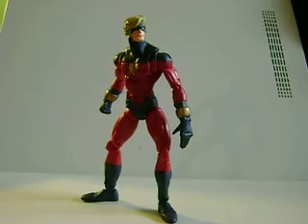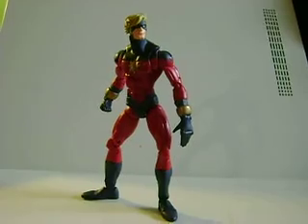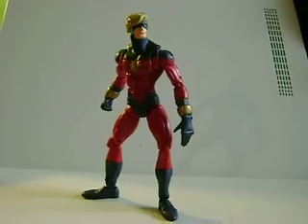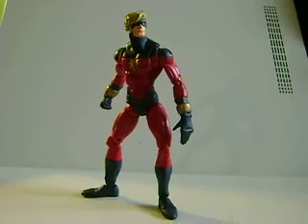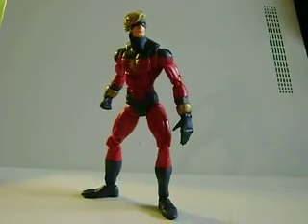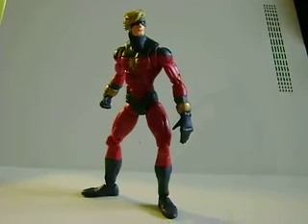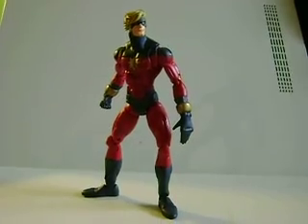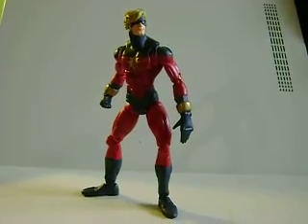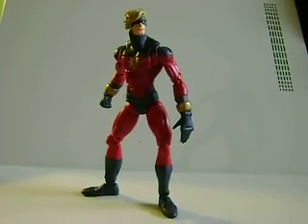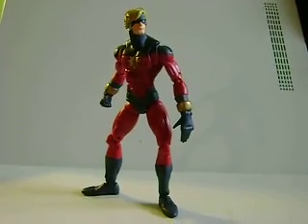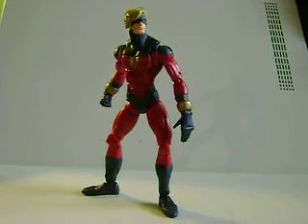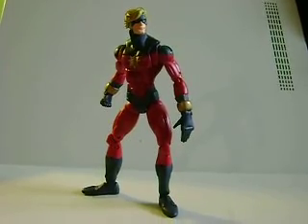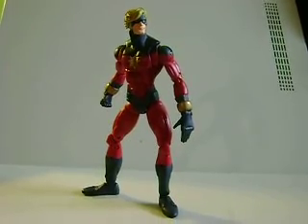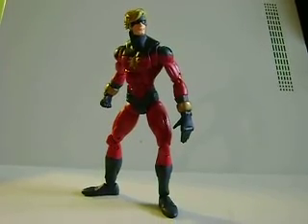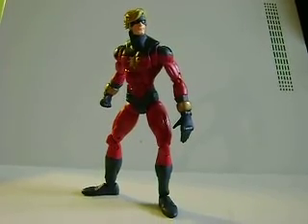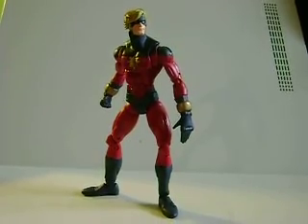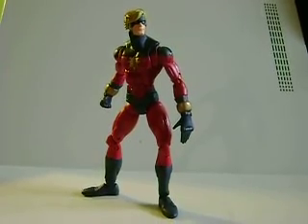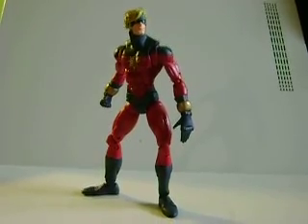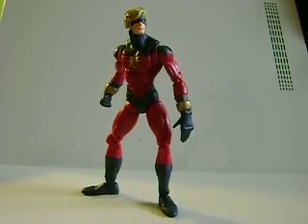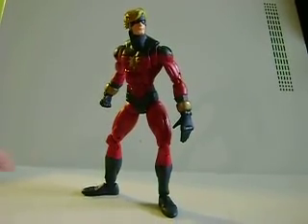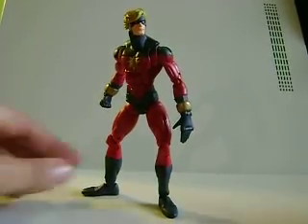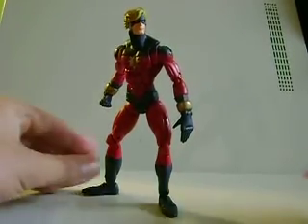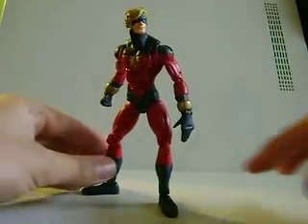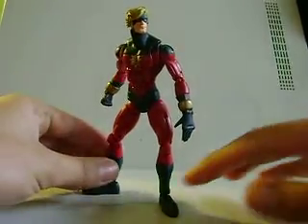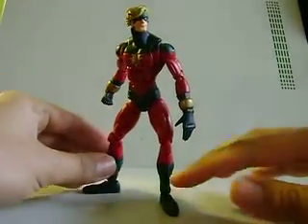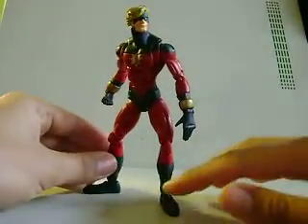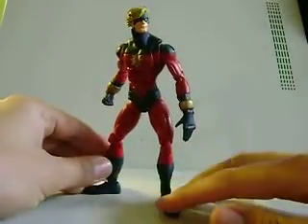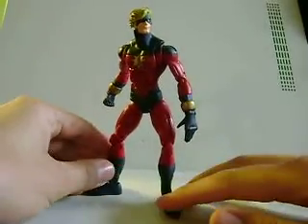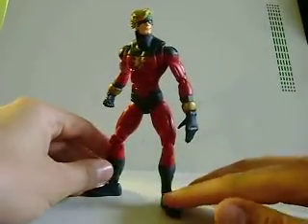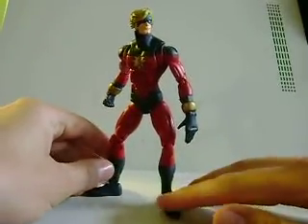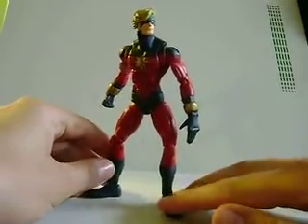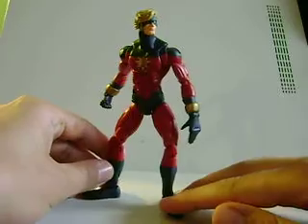Hey, what's up you guys? Shard and Ms. Prime here doing another toy review on Marvel Legends Captain Marvel.